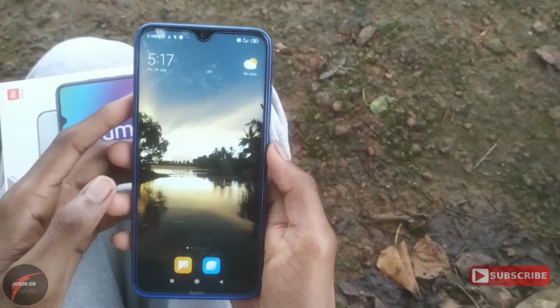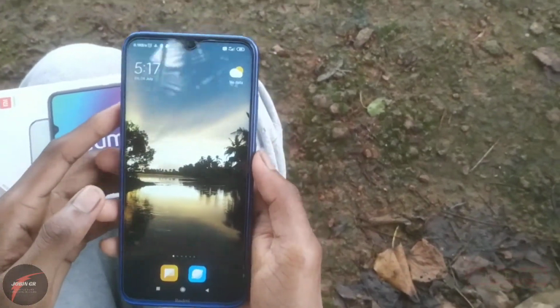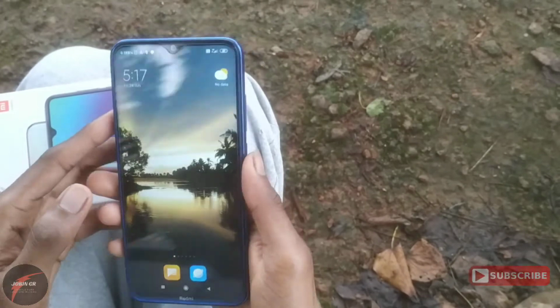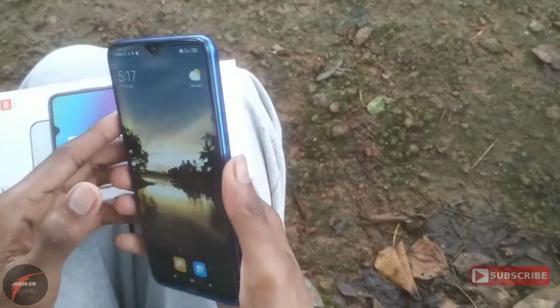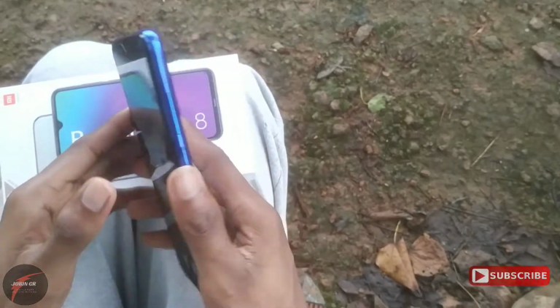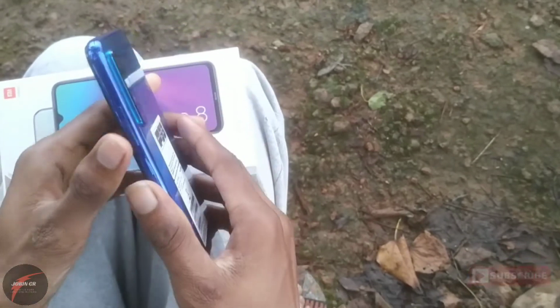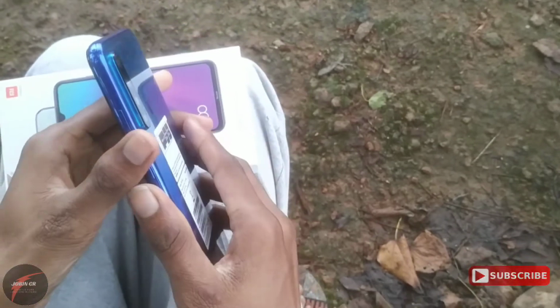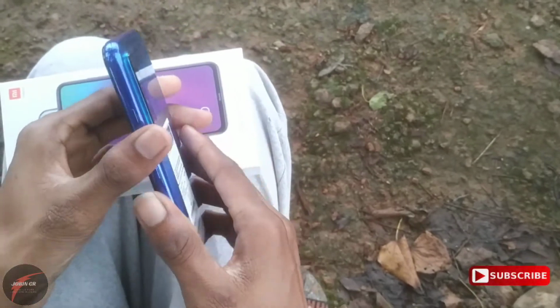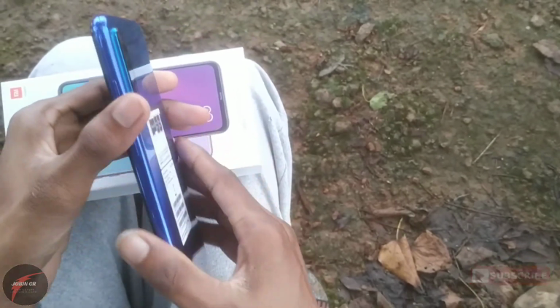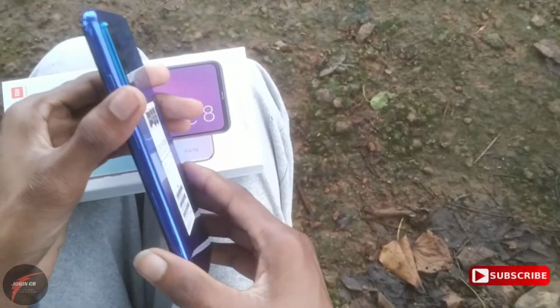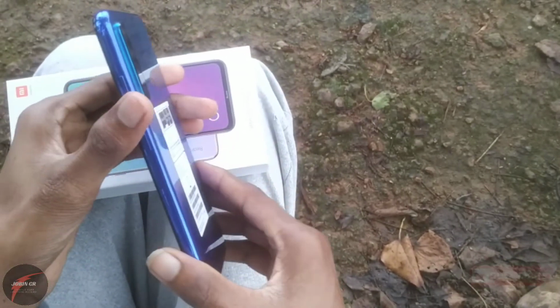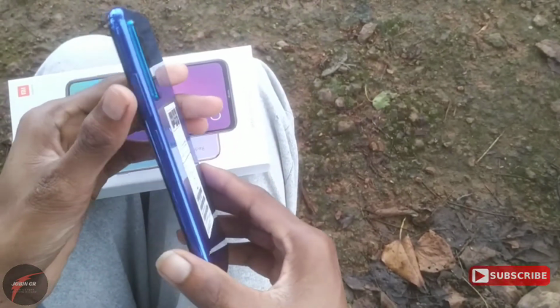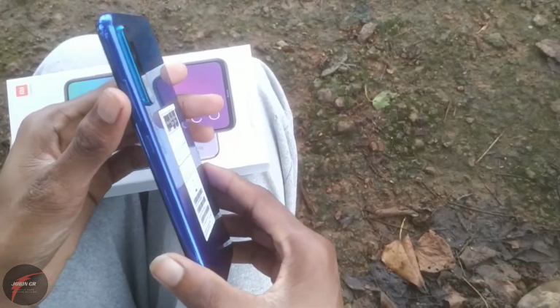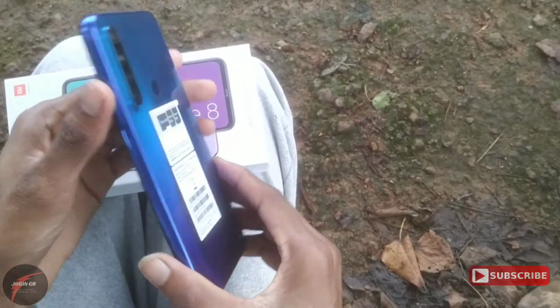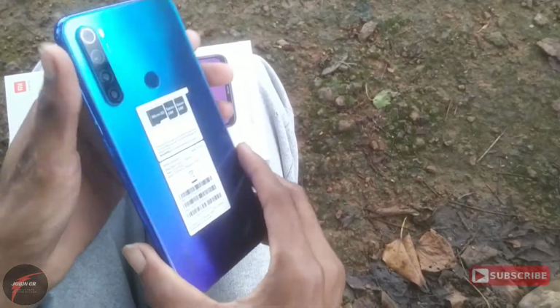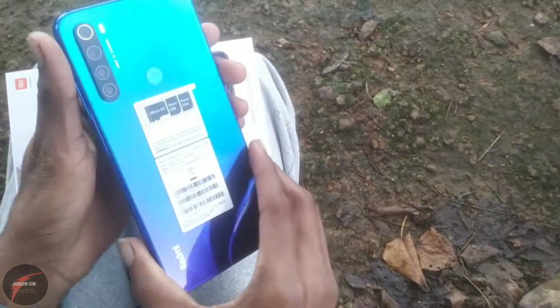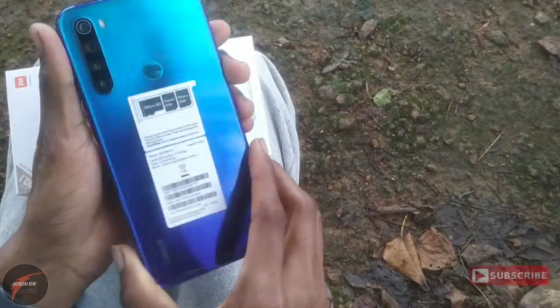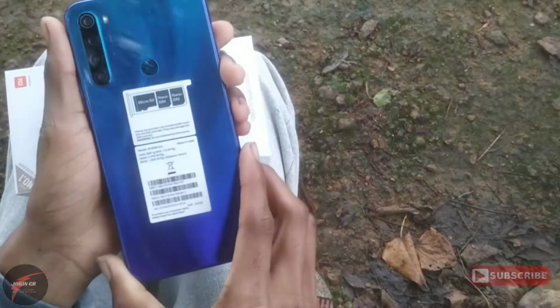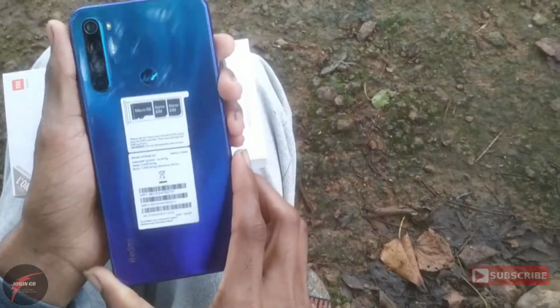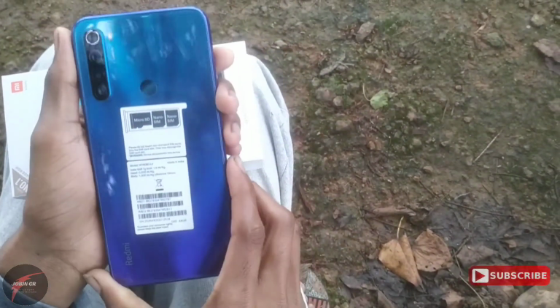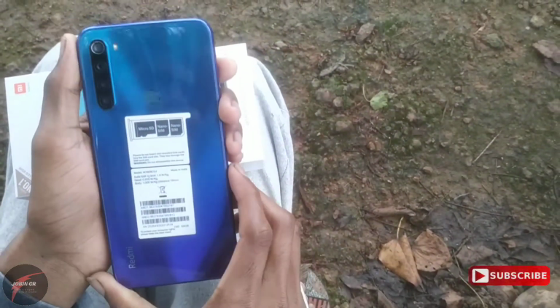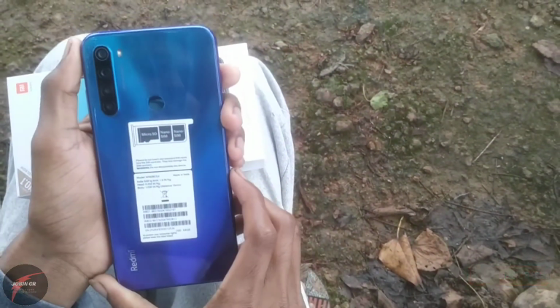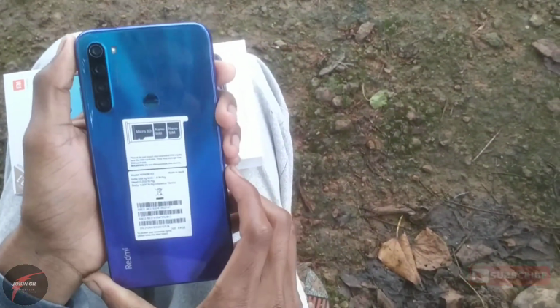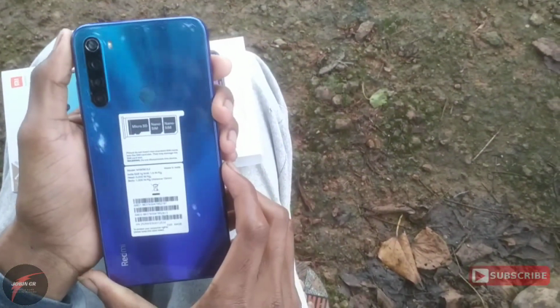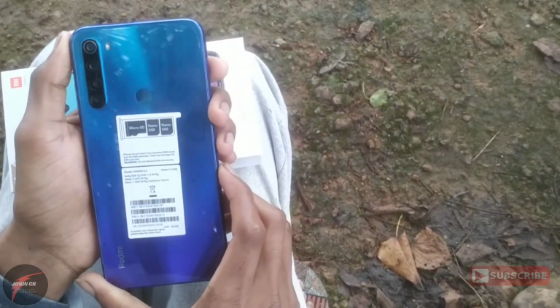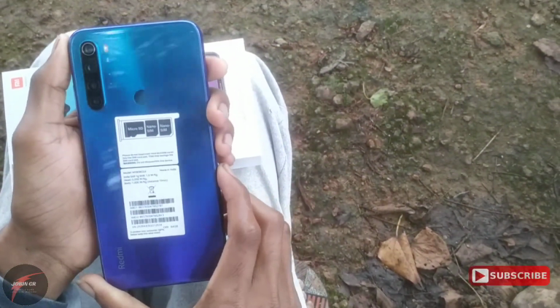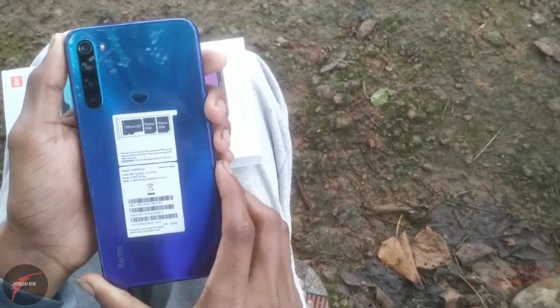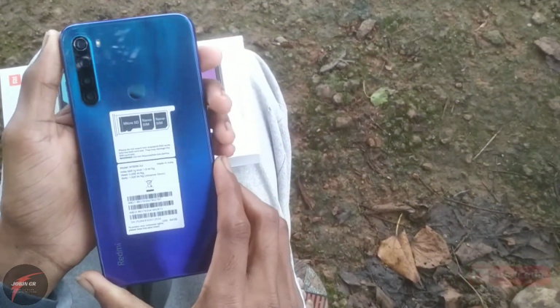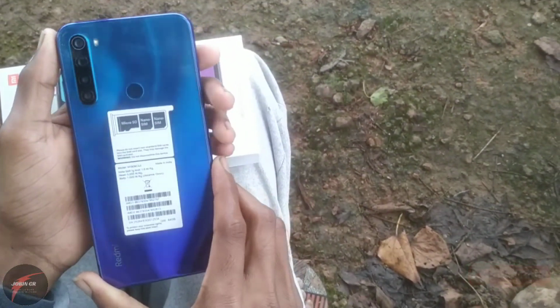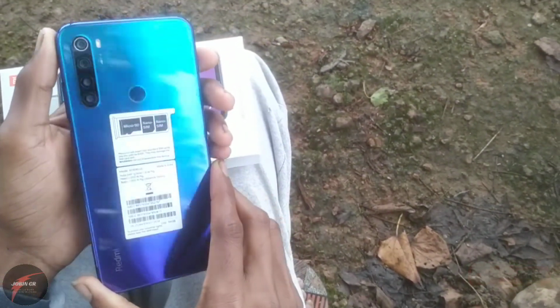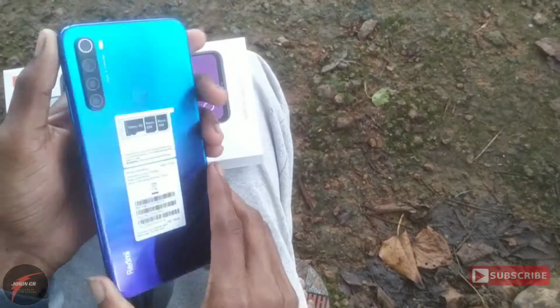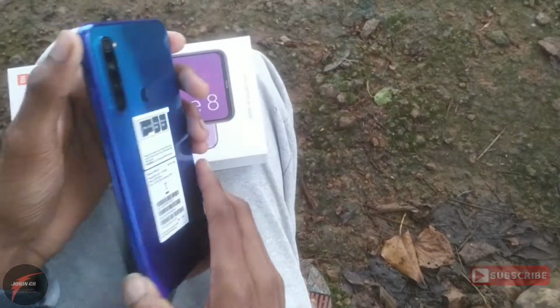Welcome to my channel JyobinCR. I'm going to review a video about the Redmi Note 8.